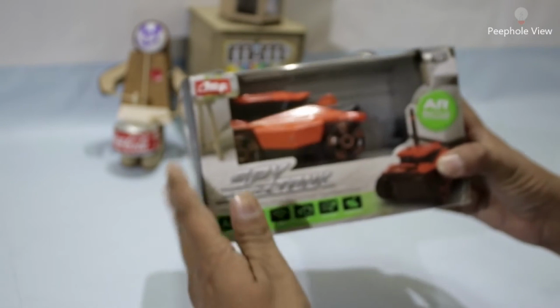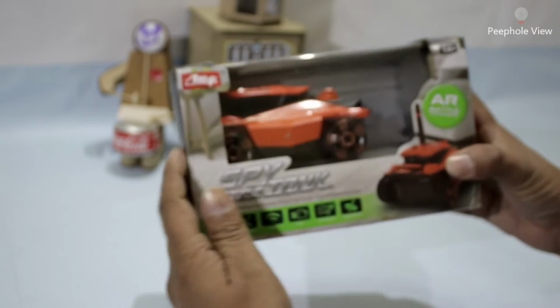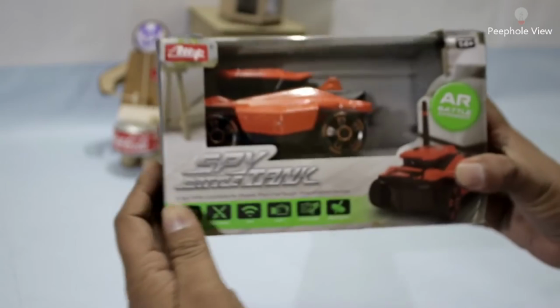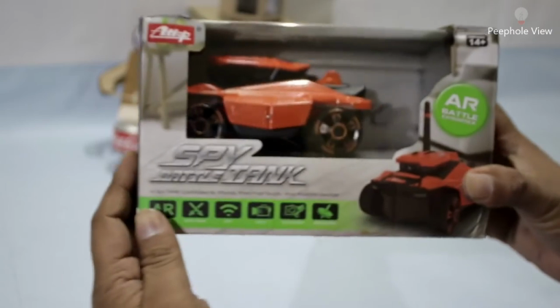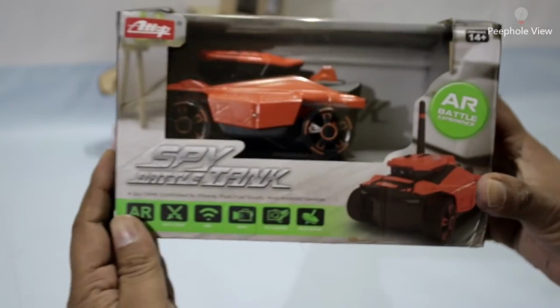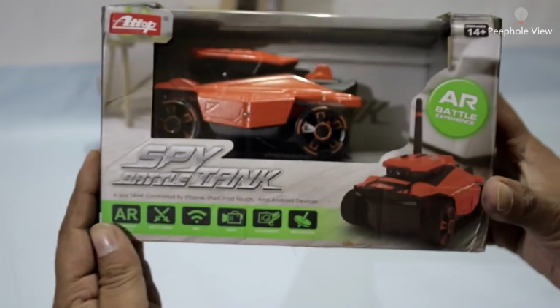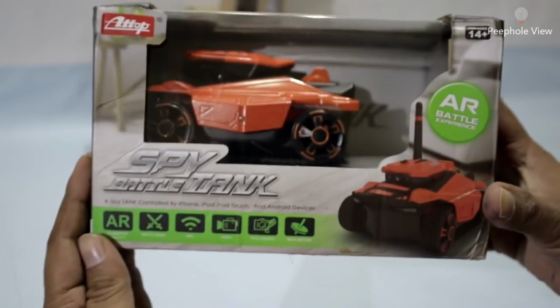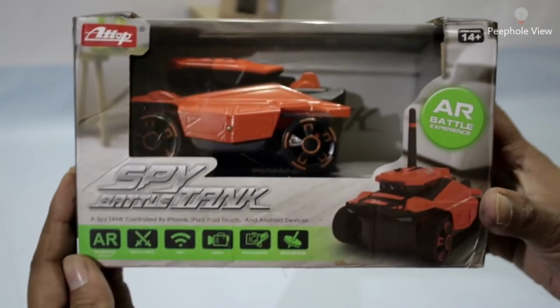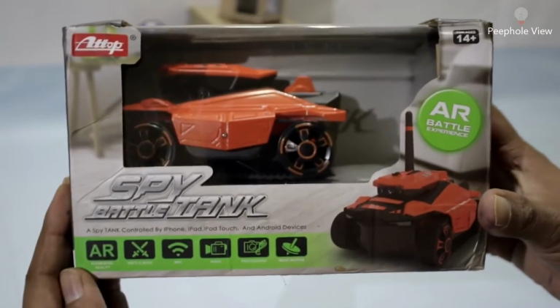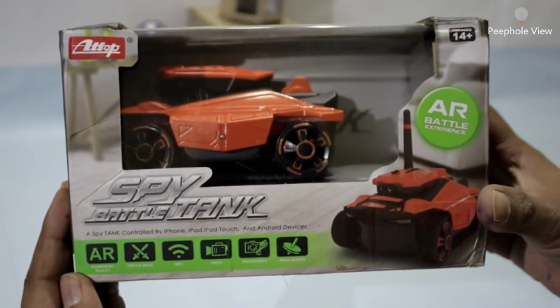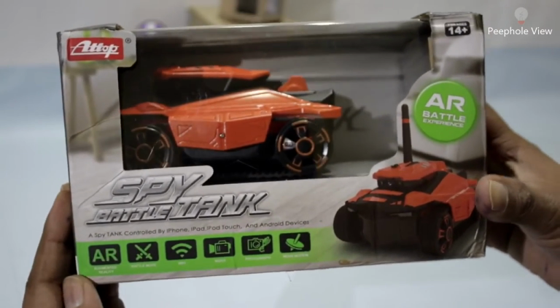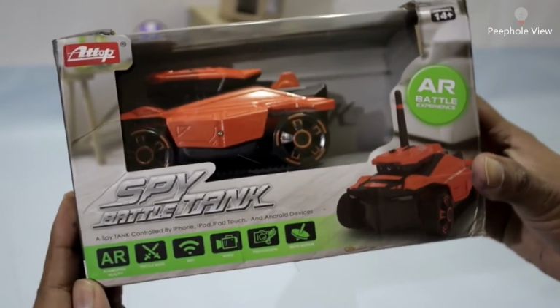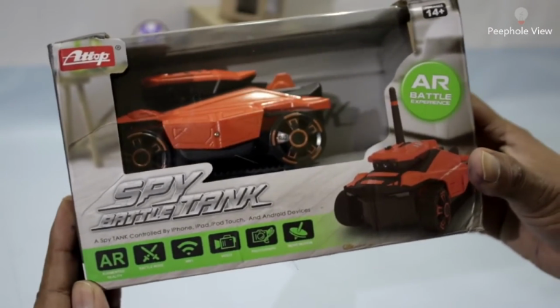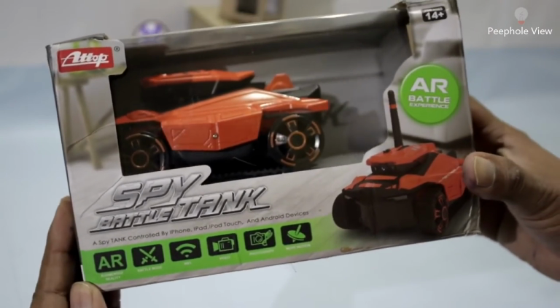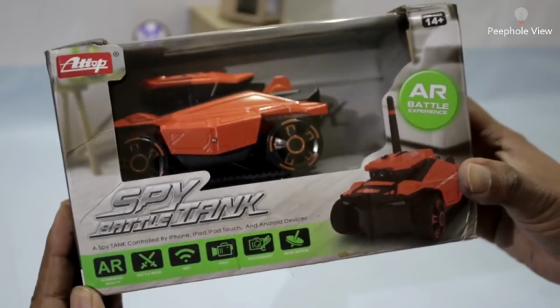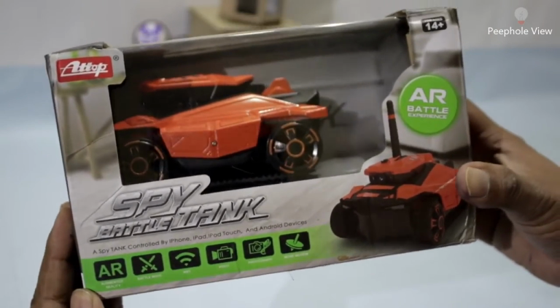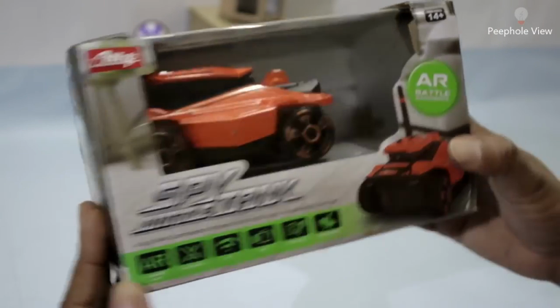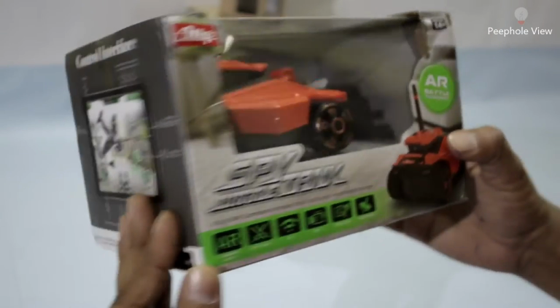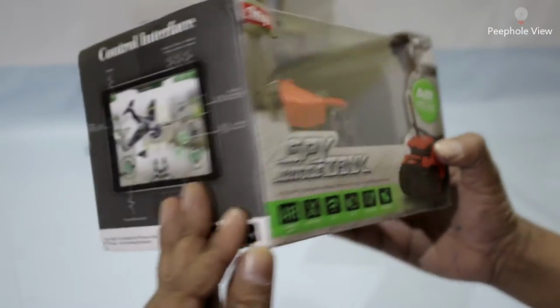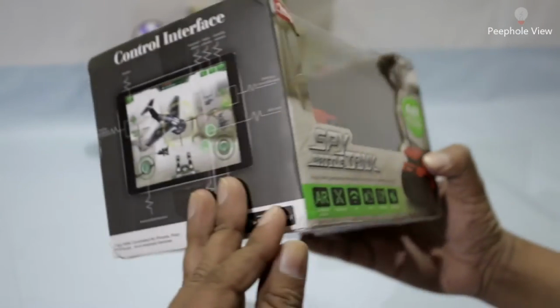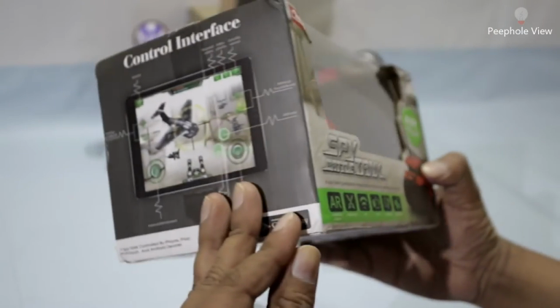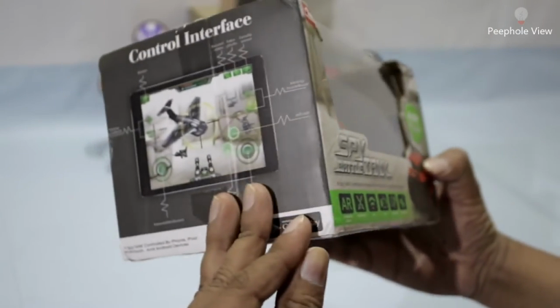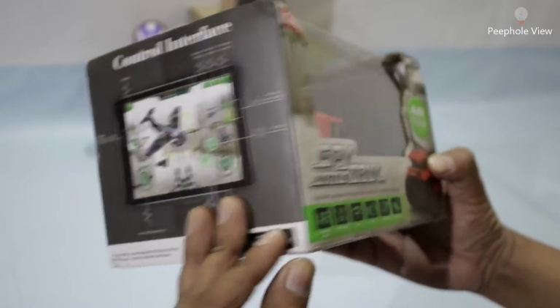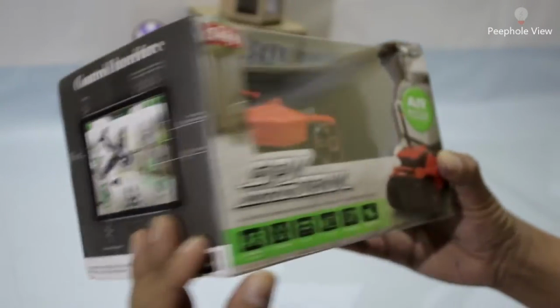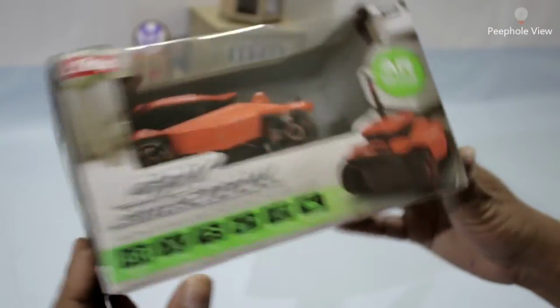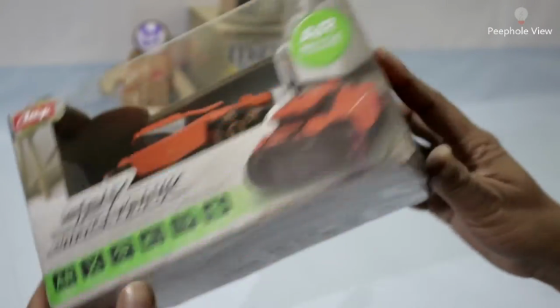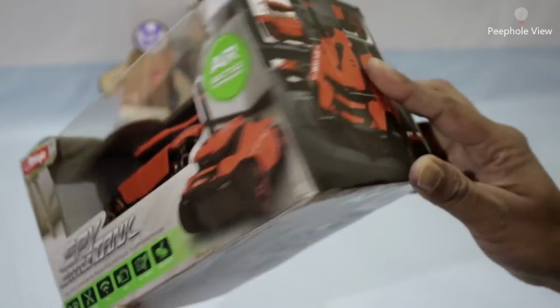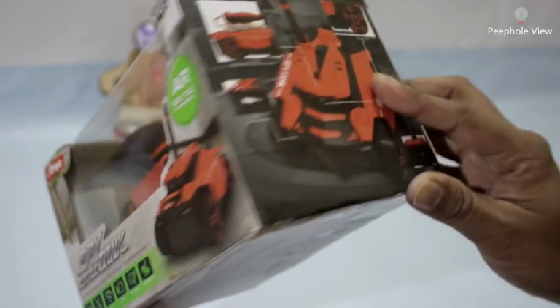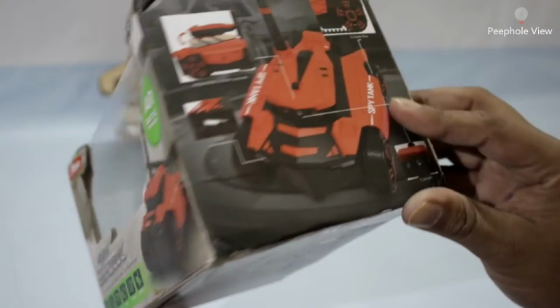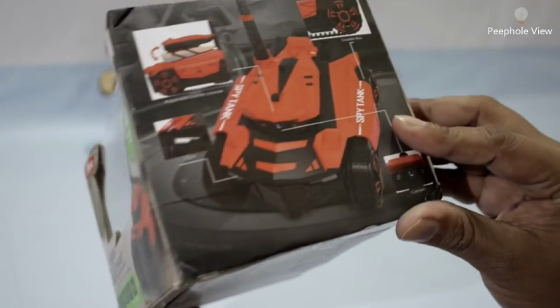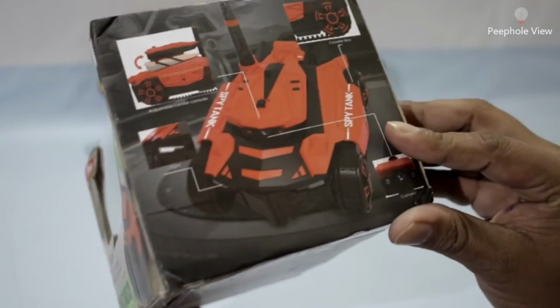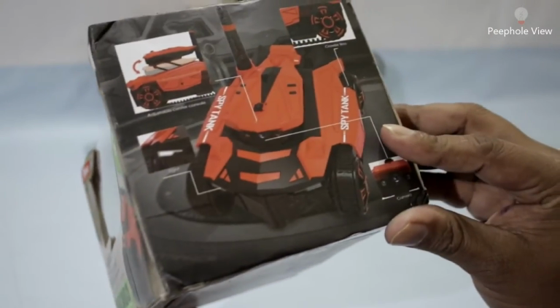Hello friends, today I am going to unbox a top spy battle tank, so without wasting any time, let's get started.